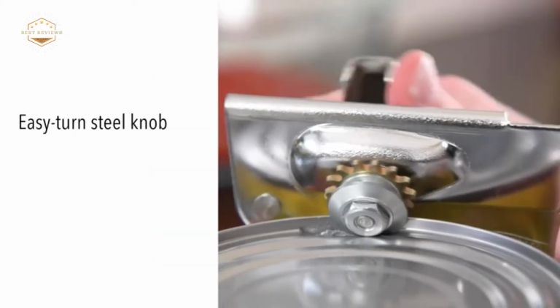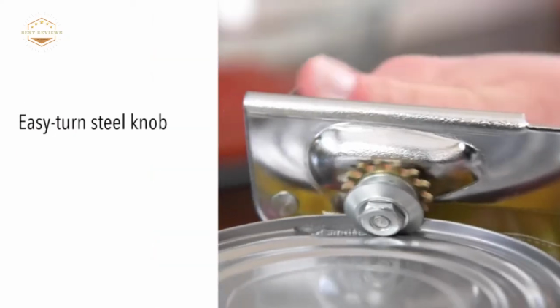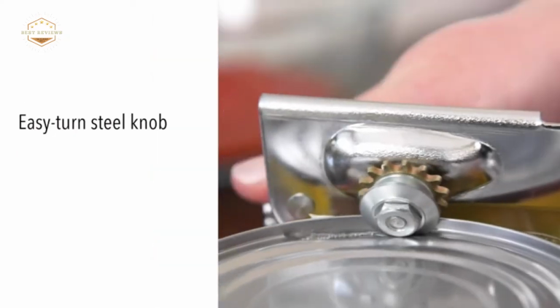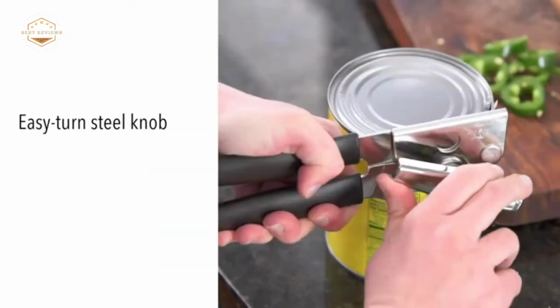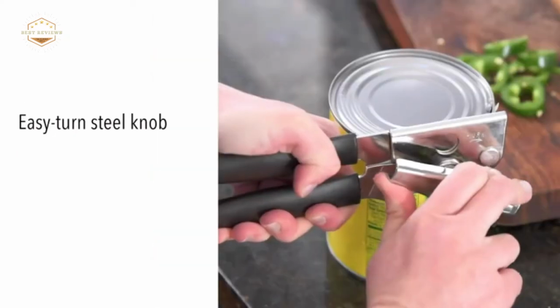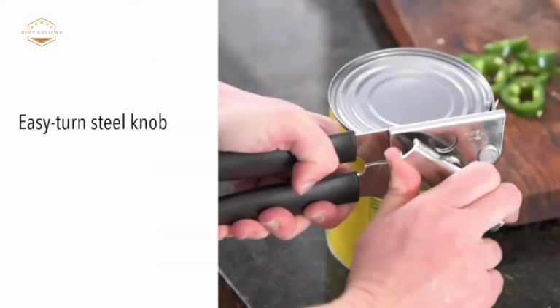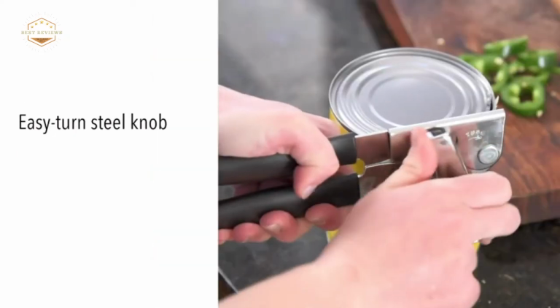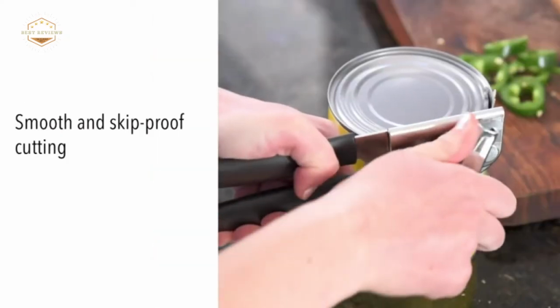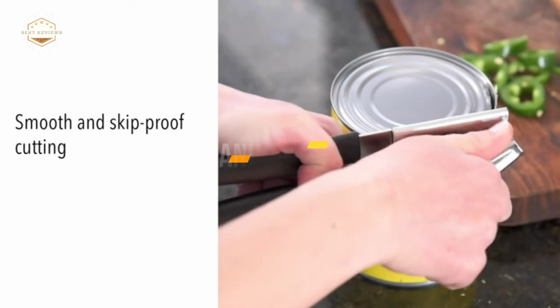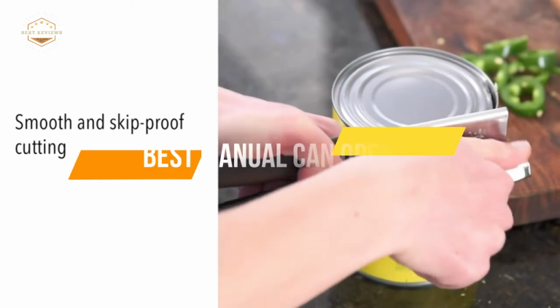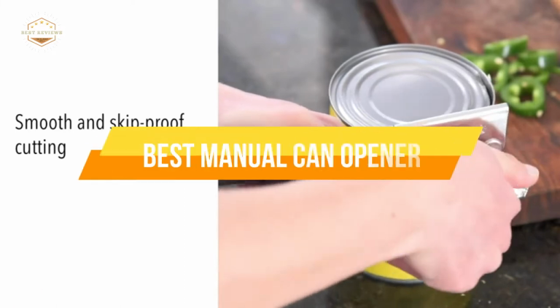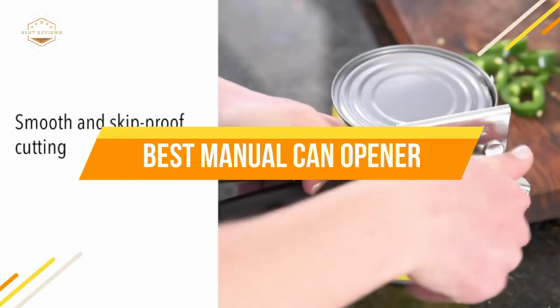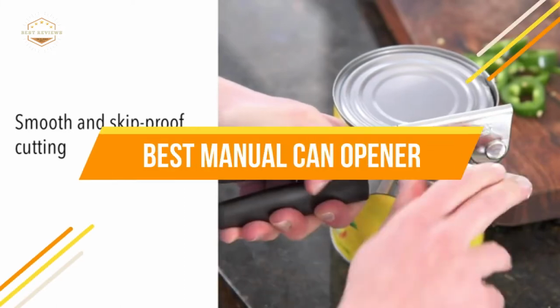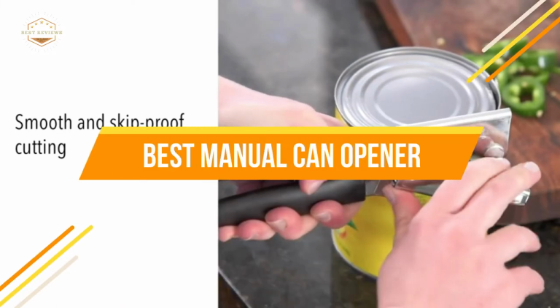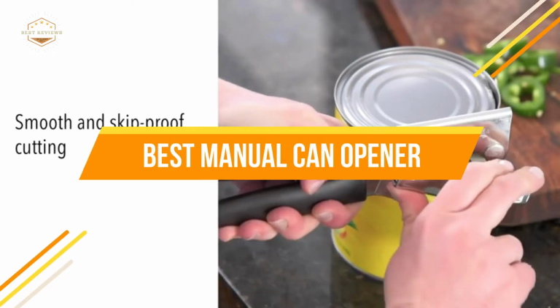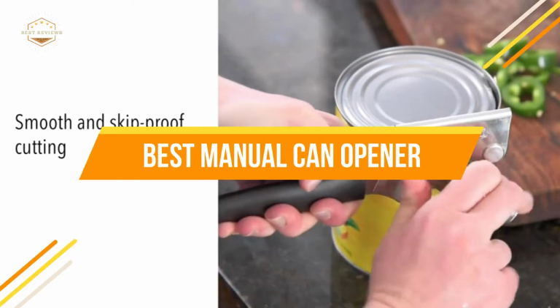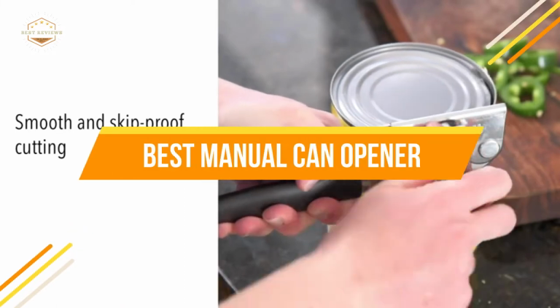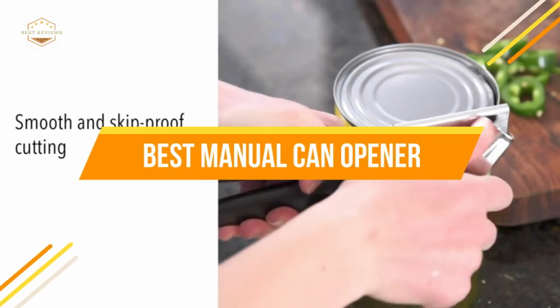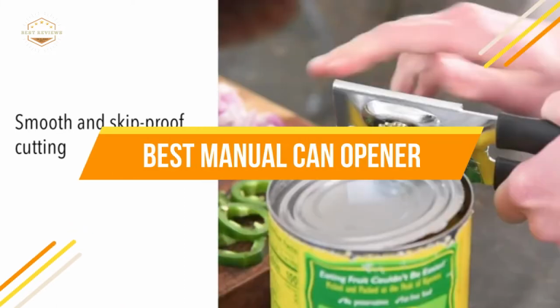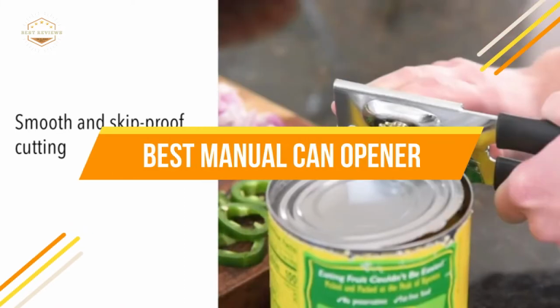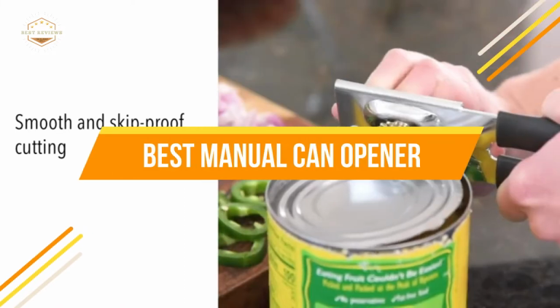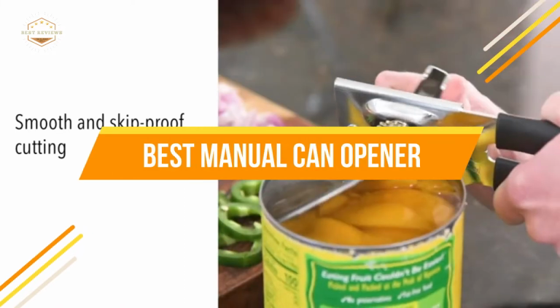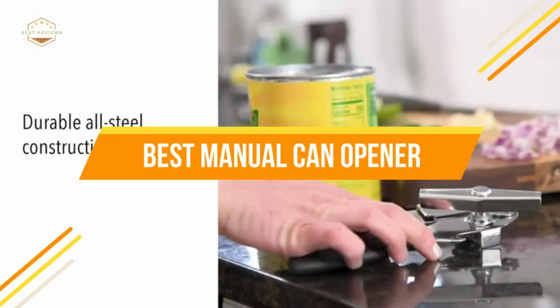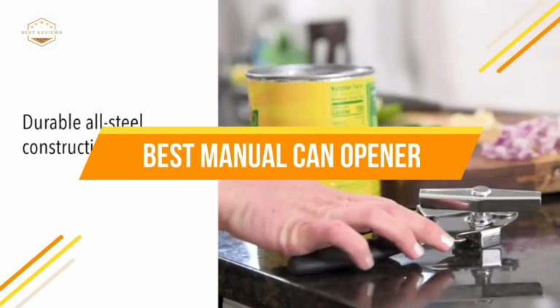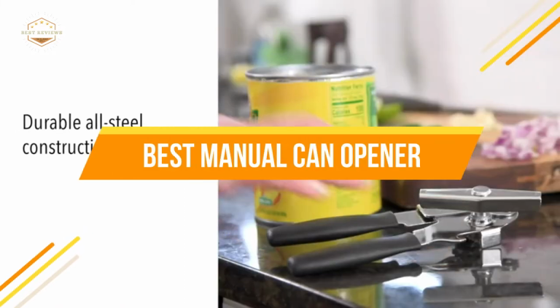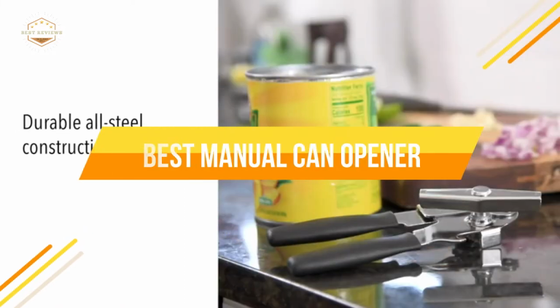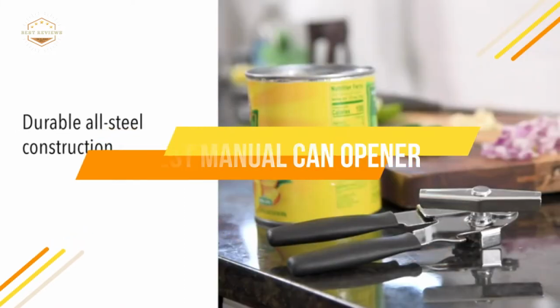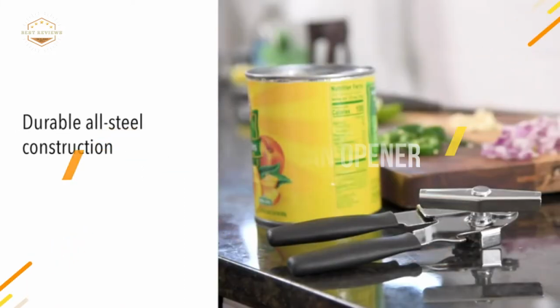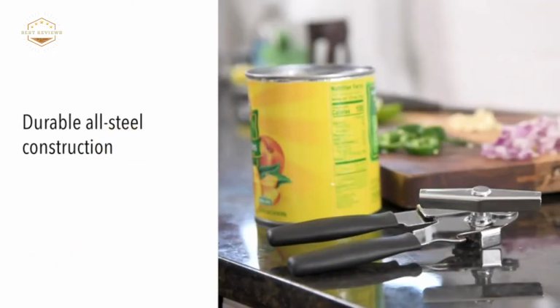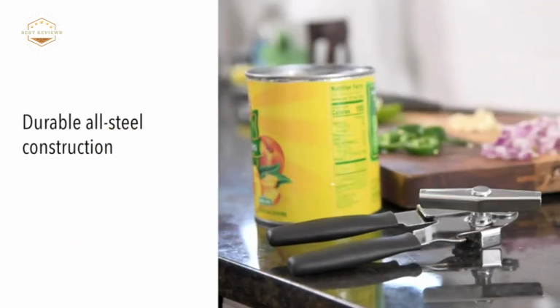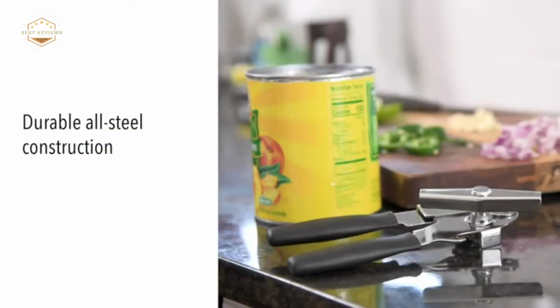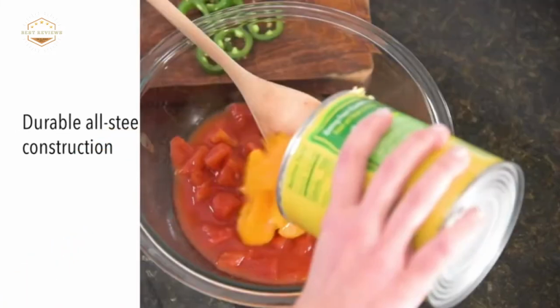In today's video, we will show you the top 5 best manual can openers. So, let's get started.